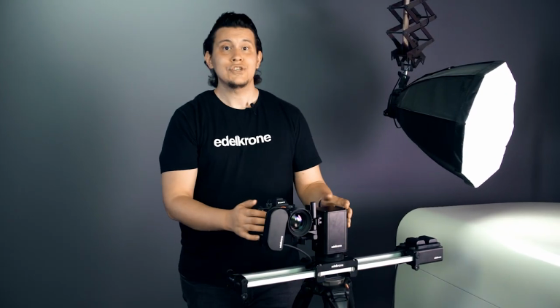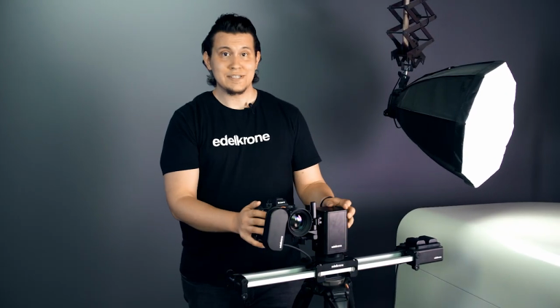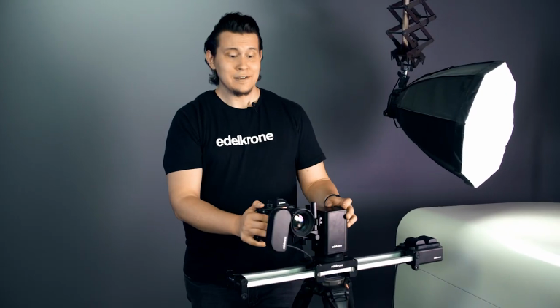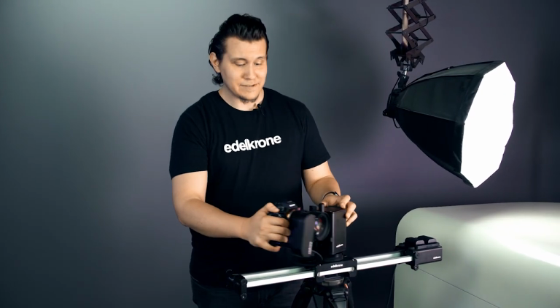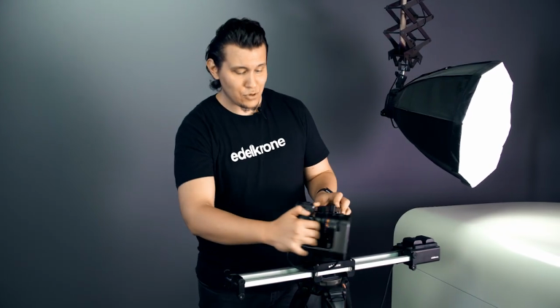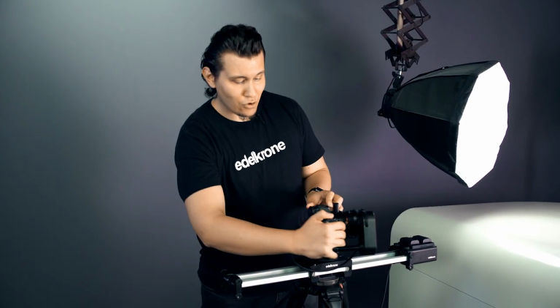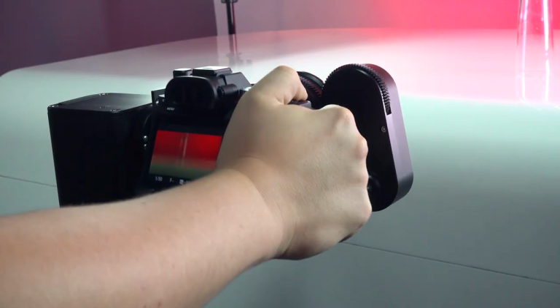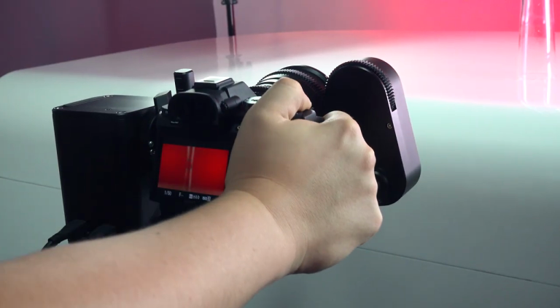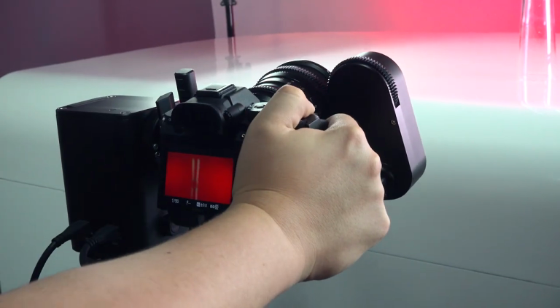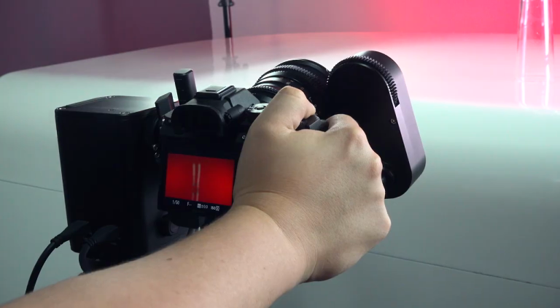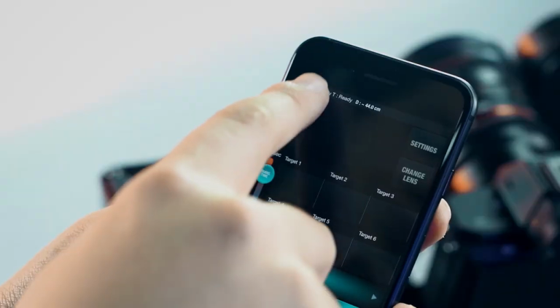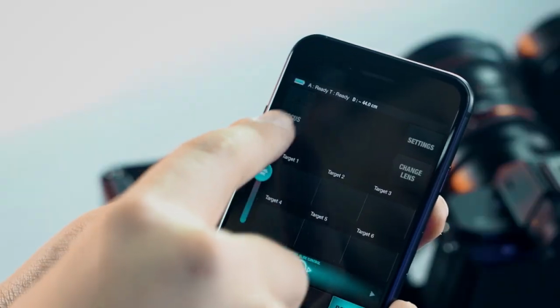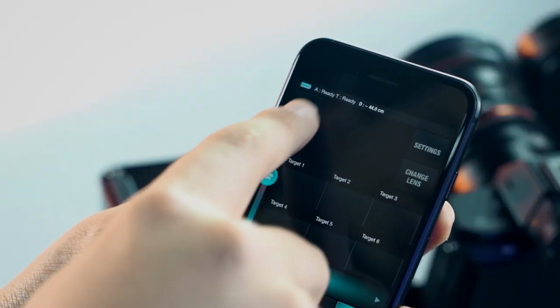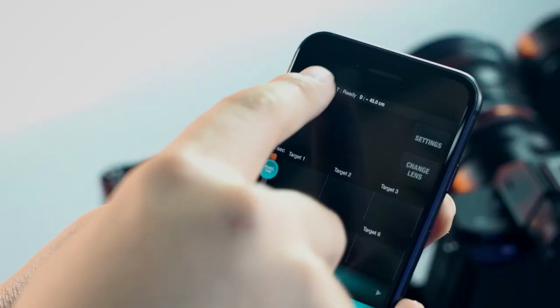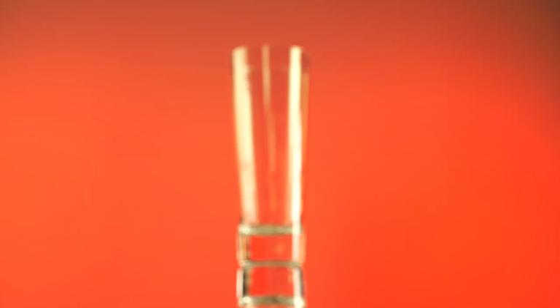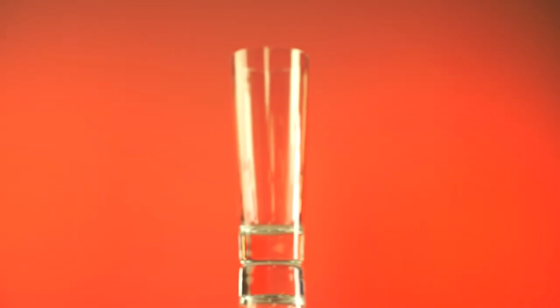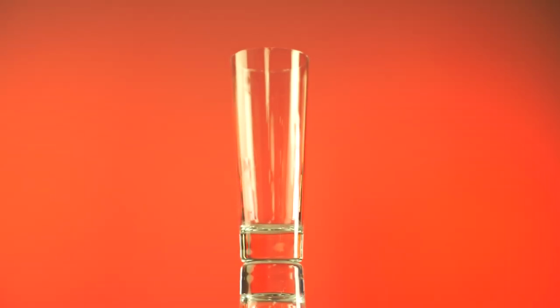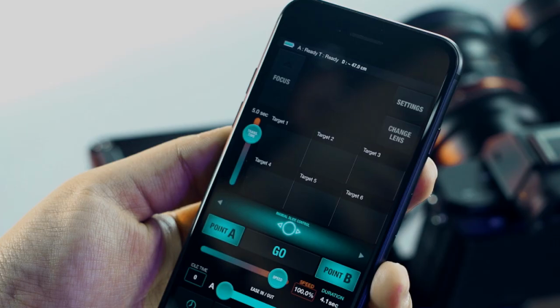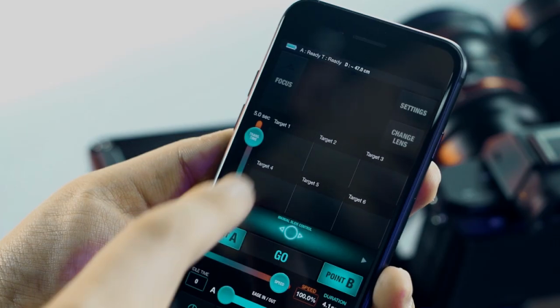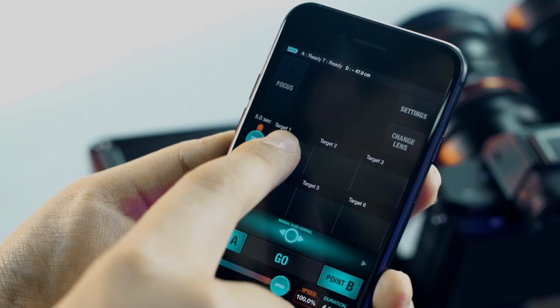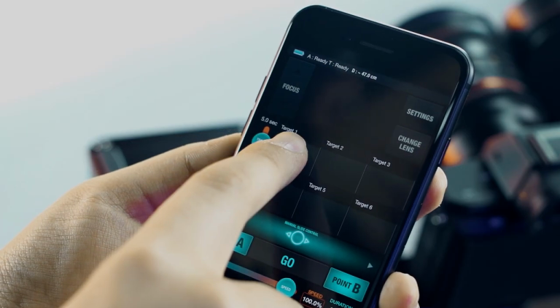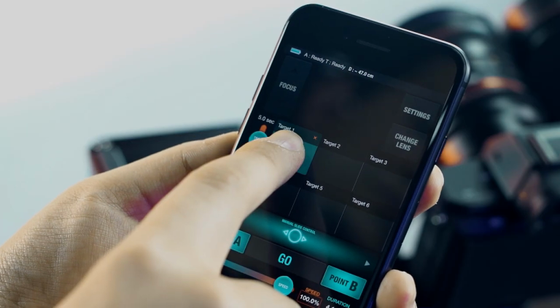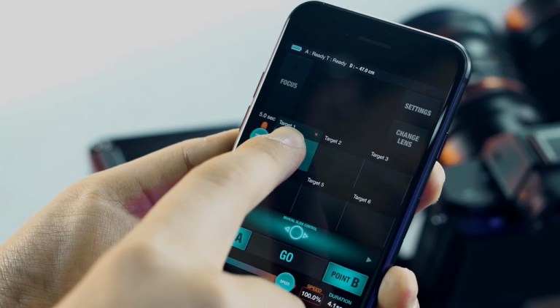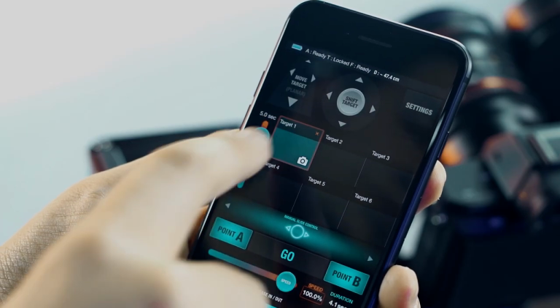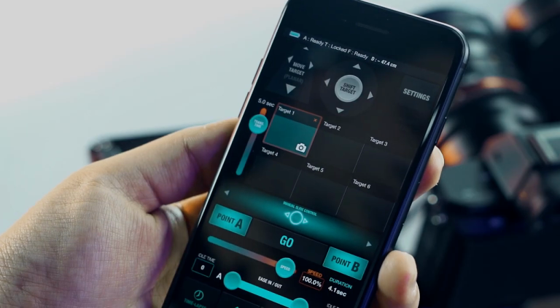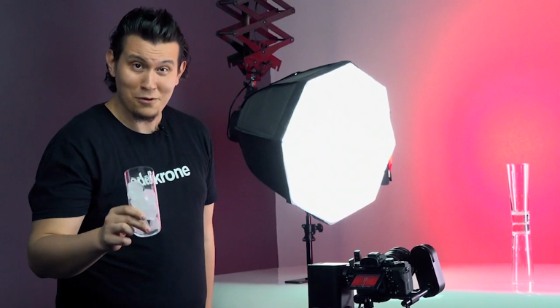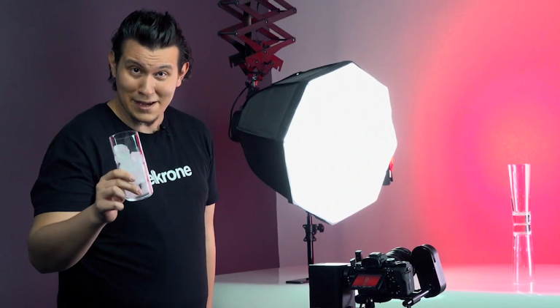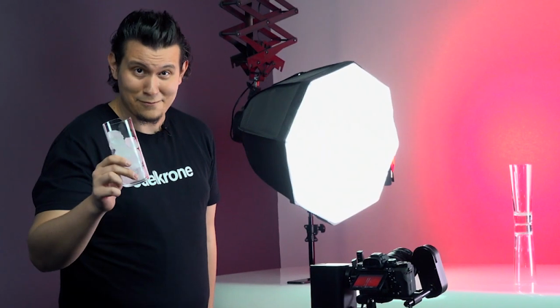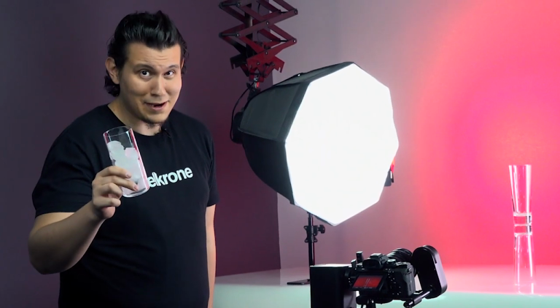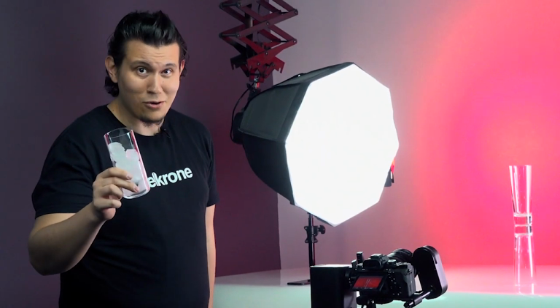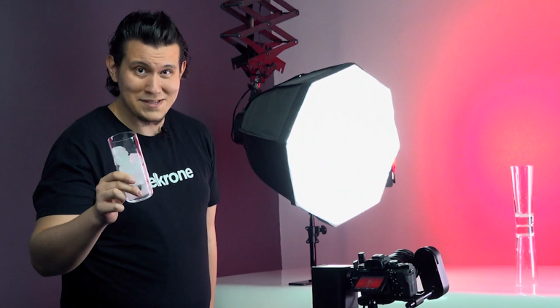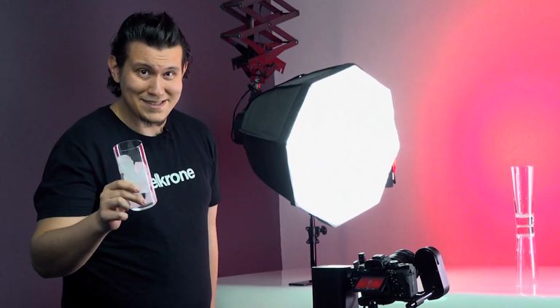Just frame your object and focus on it. That's it. And we are all set.